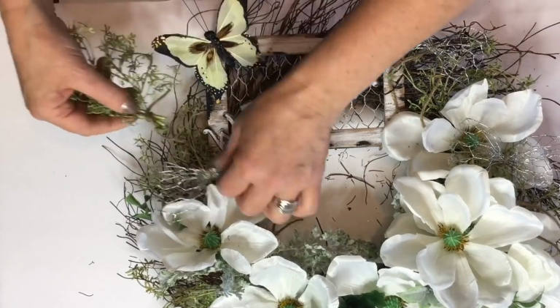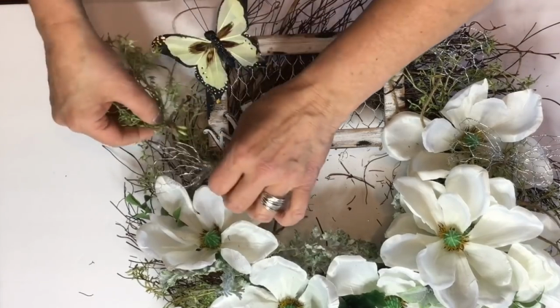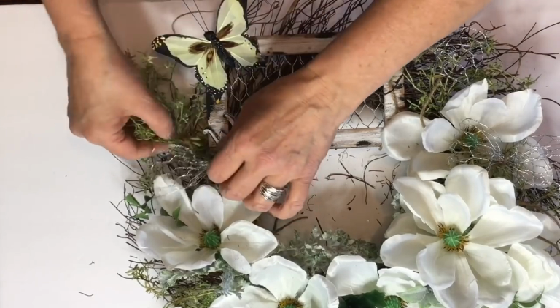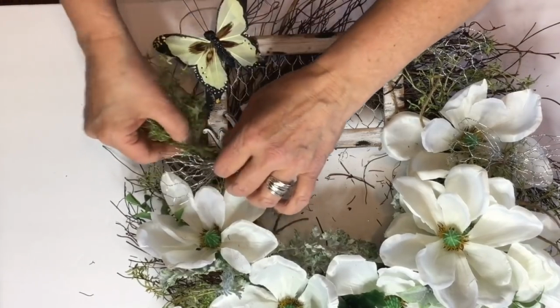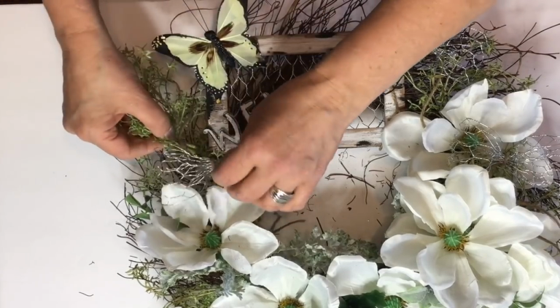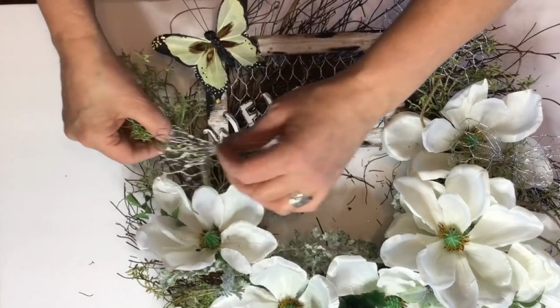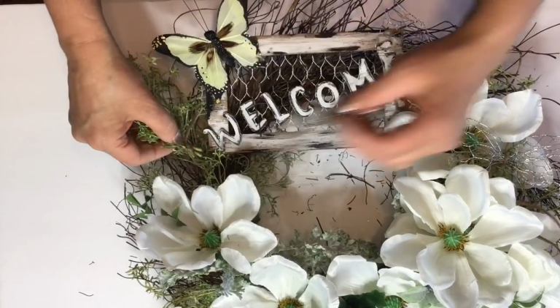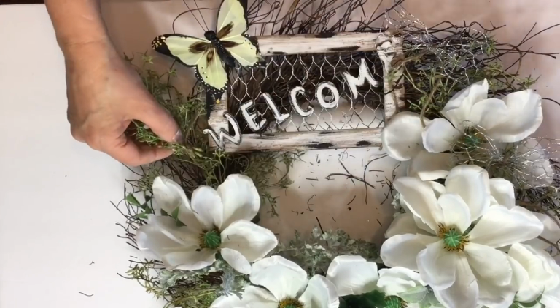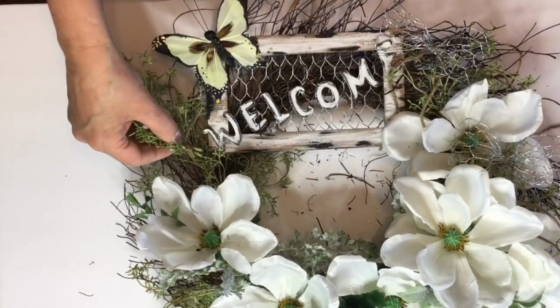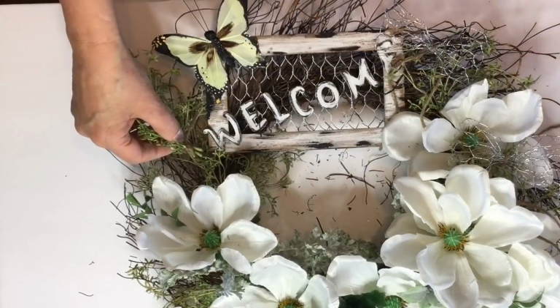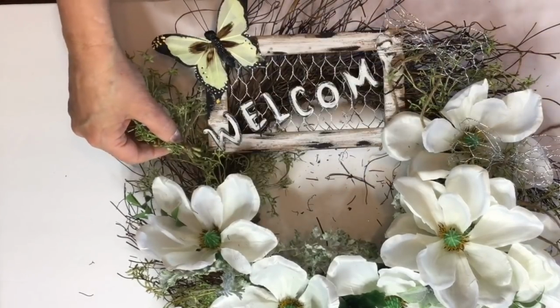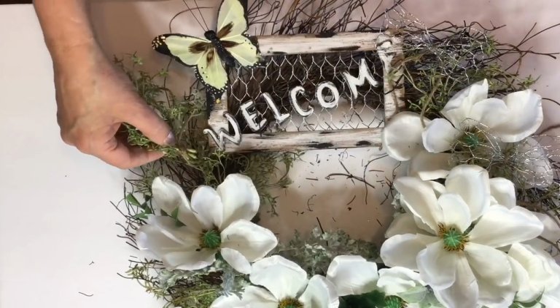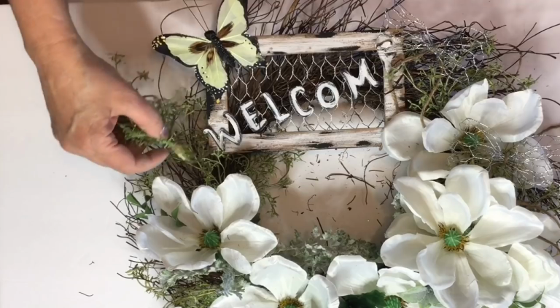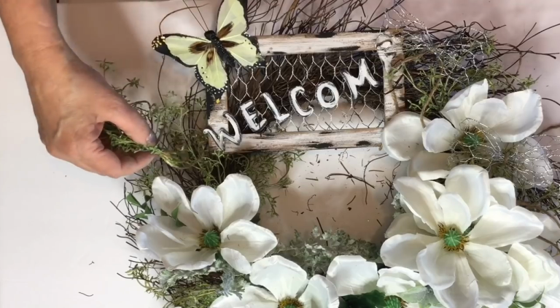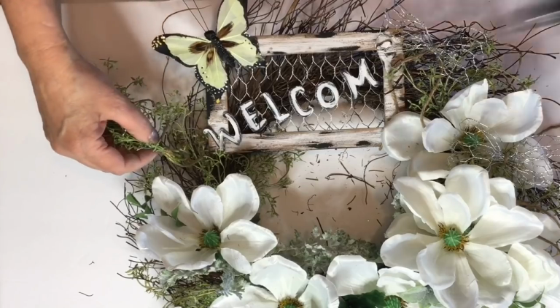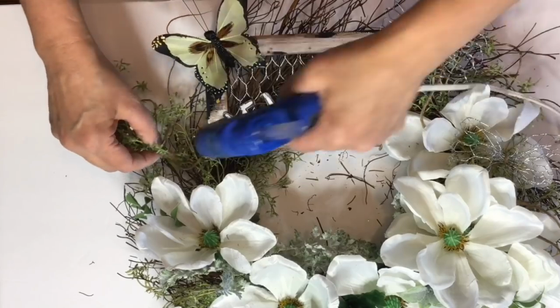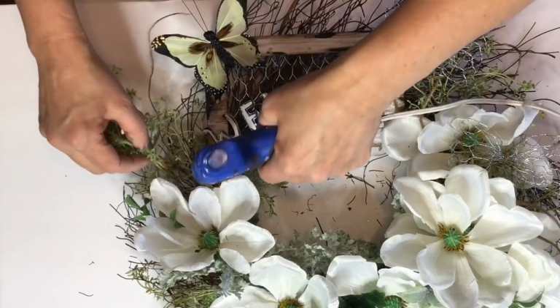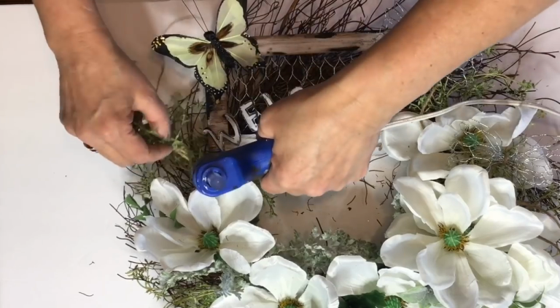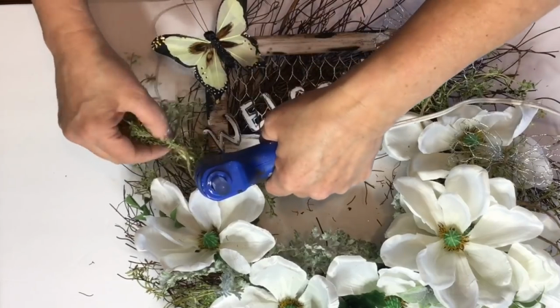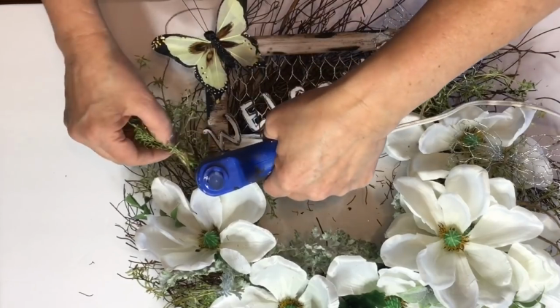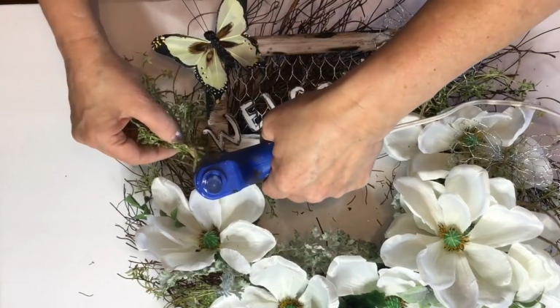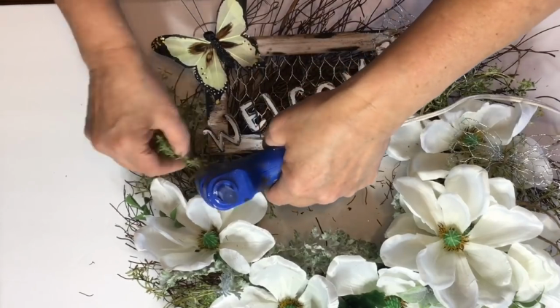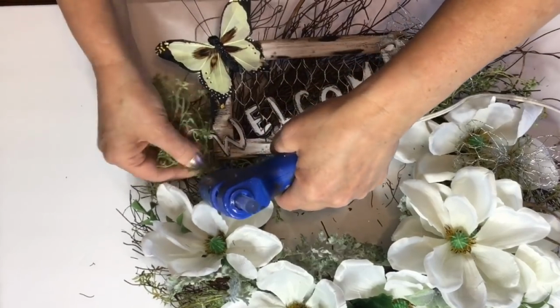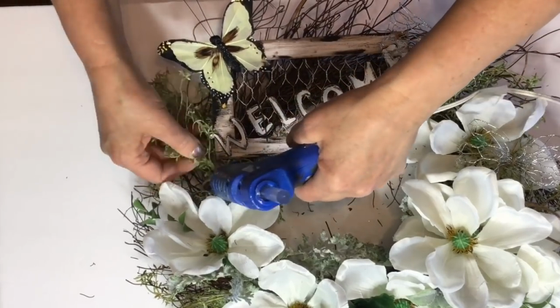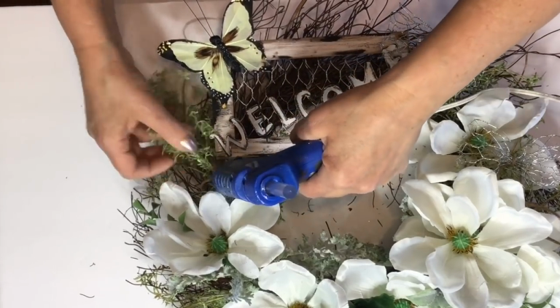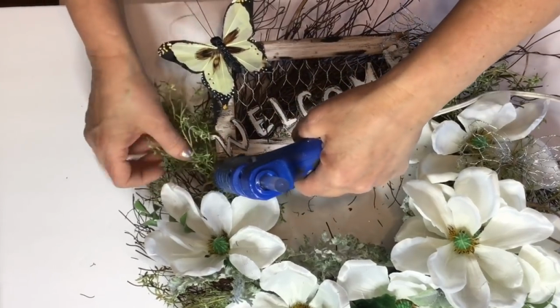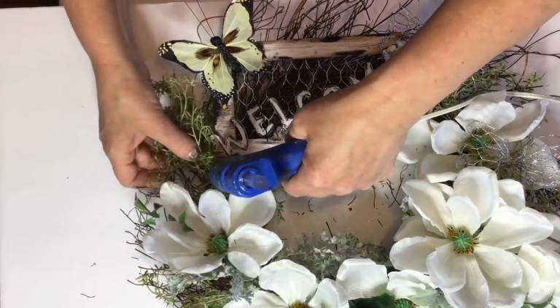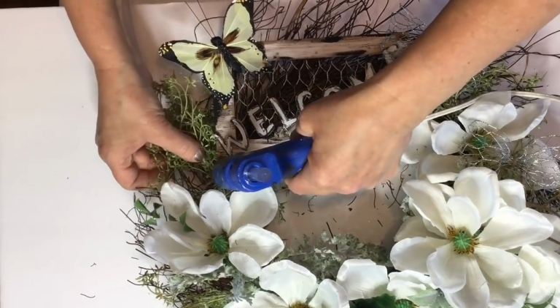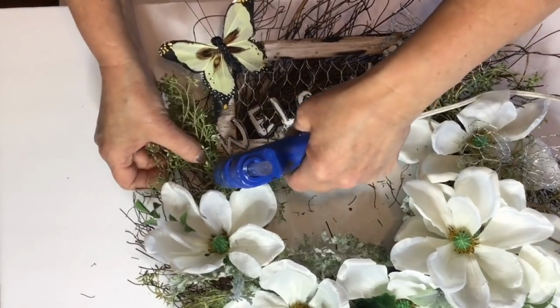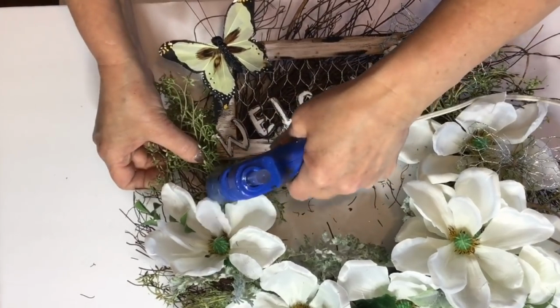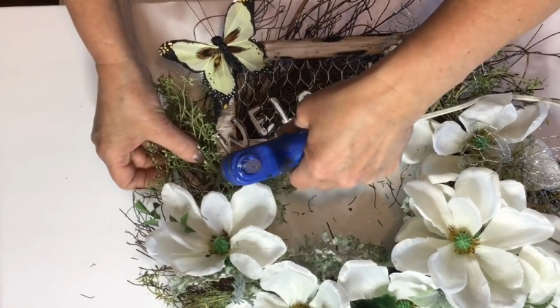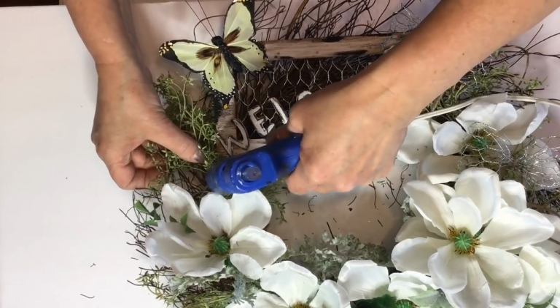Now I'm going to go ahead and just fill in a few of the areas with some more of my thyme greenery.